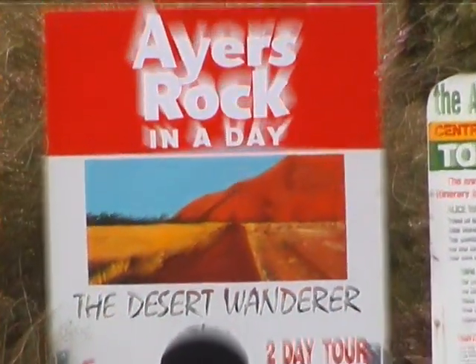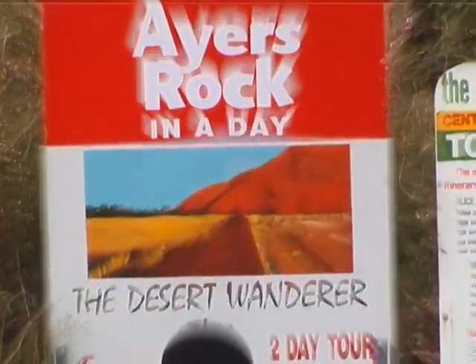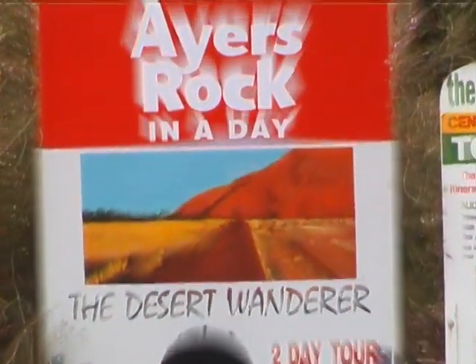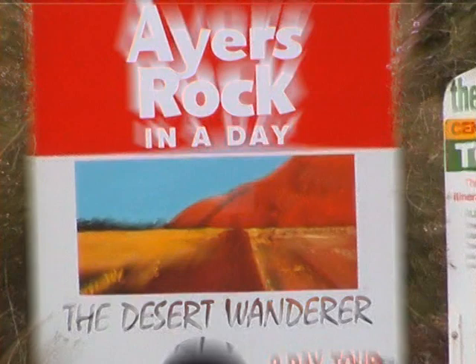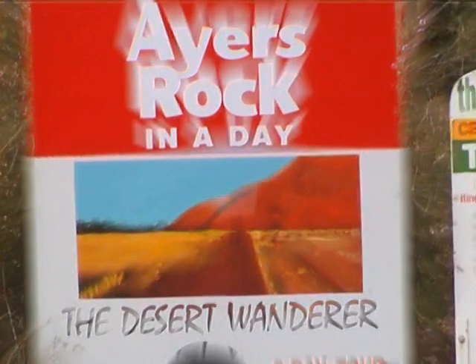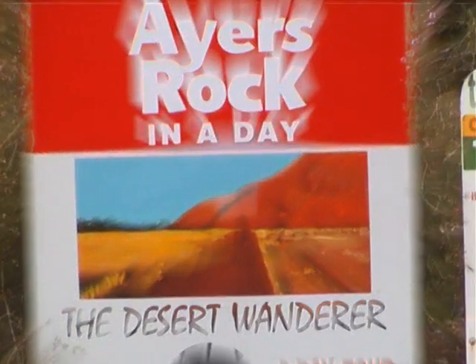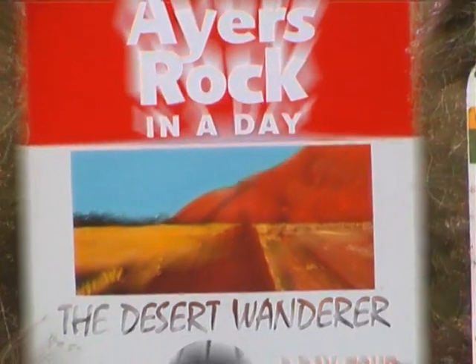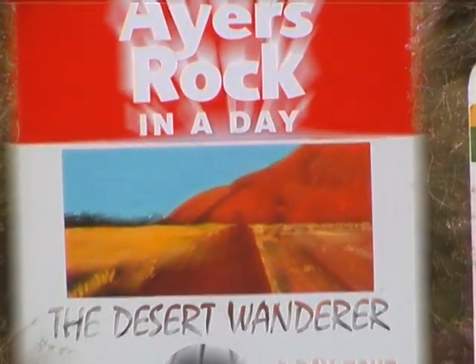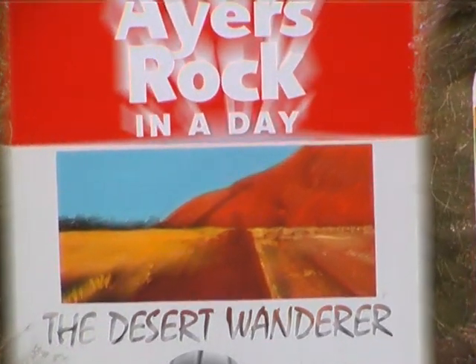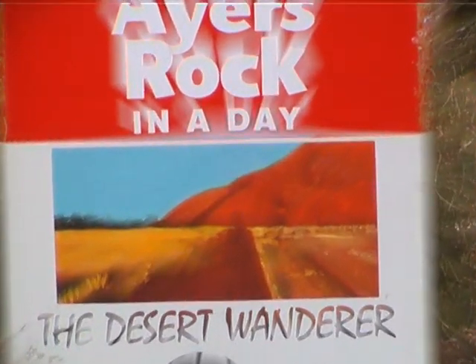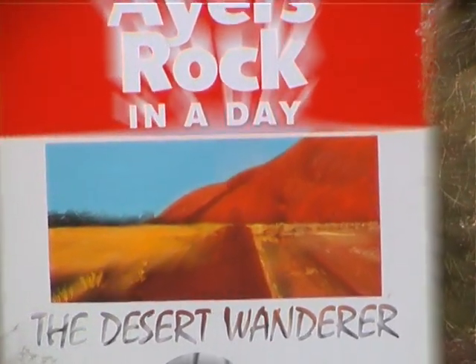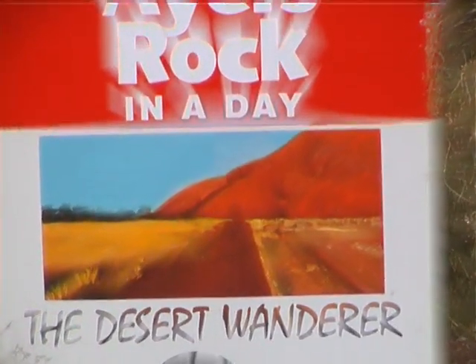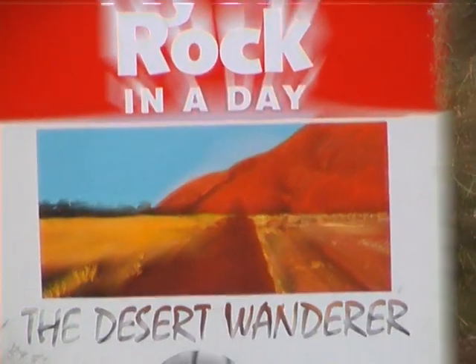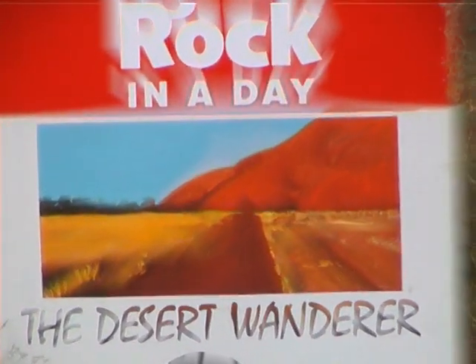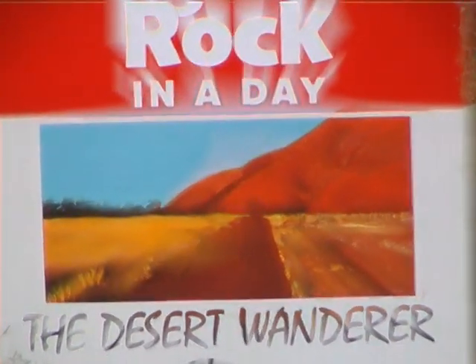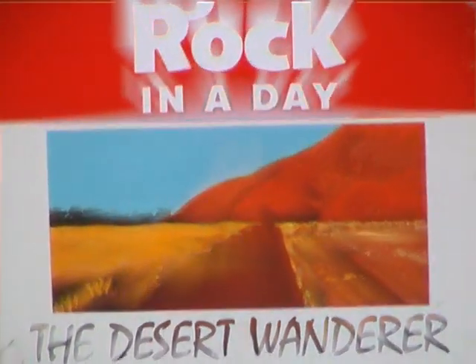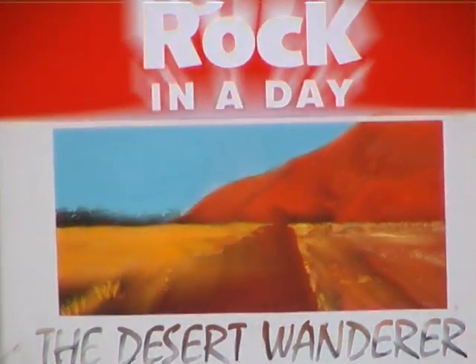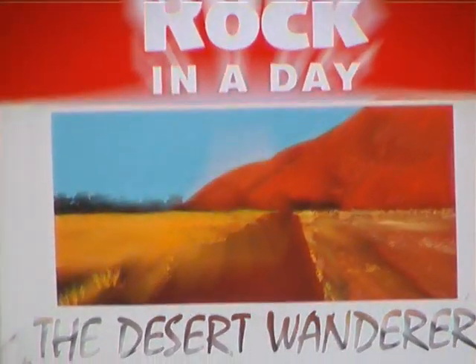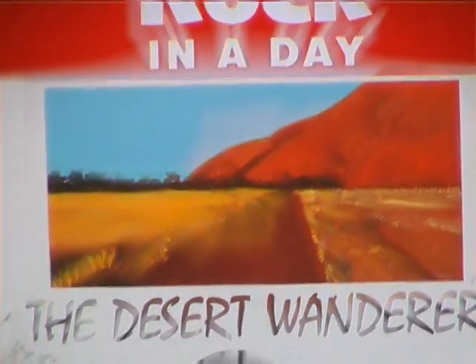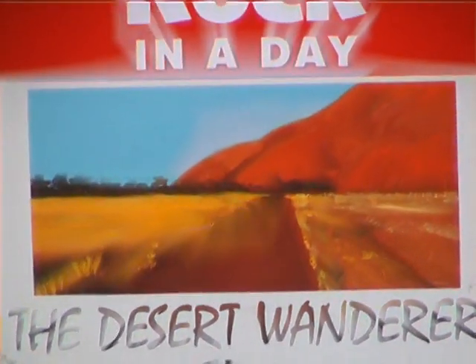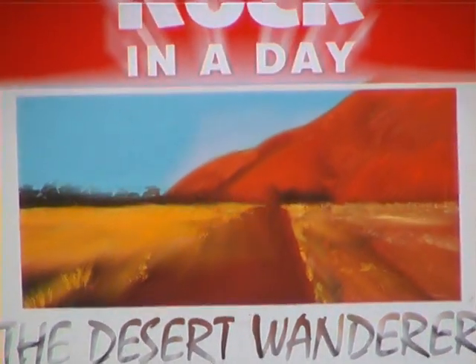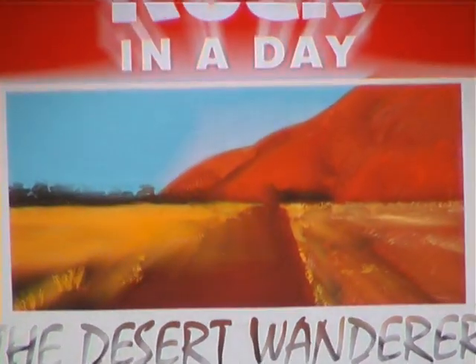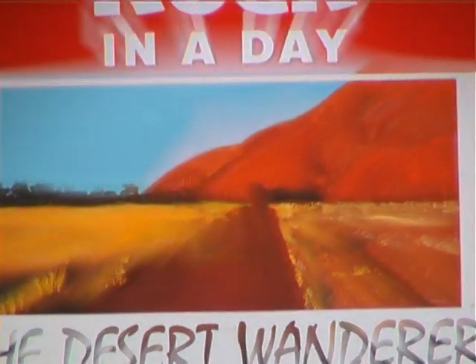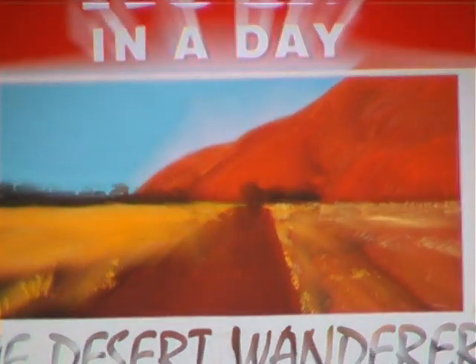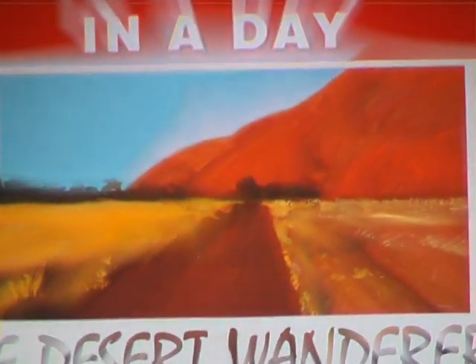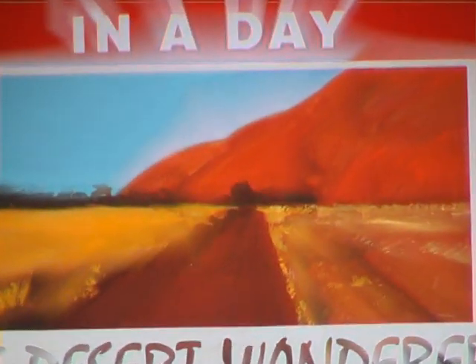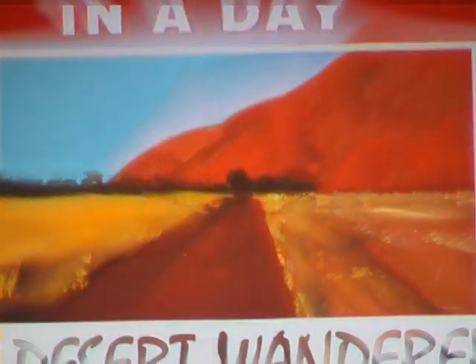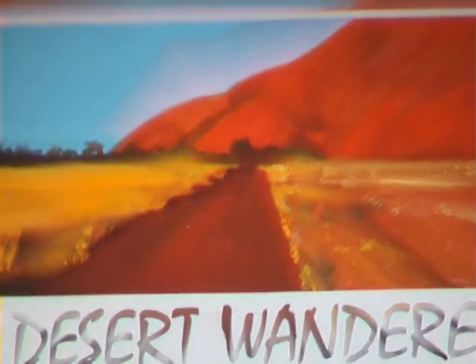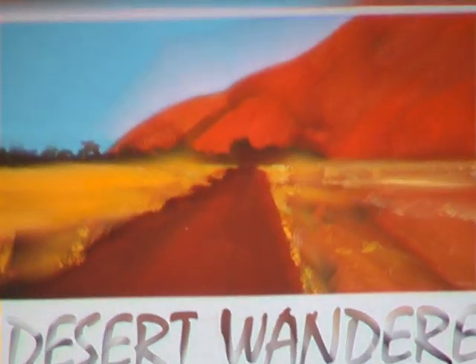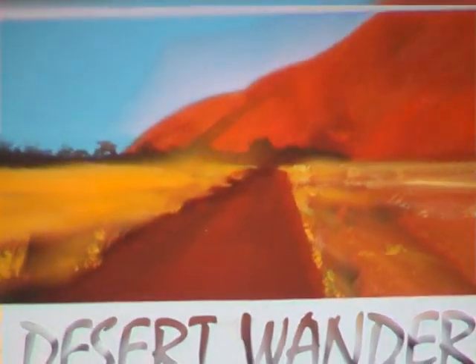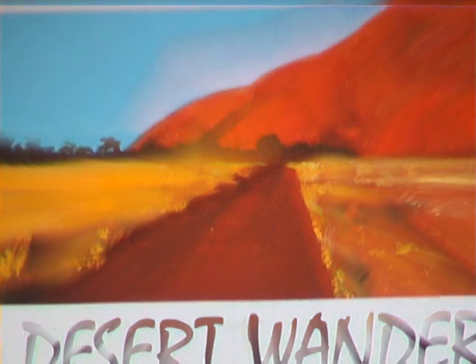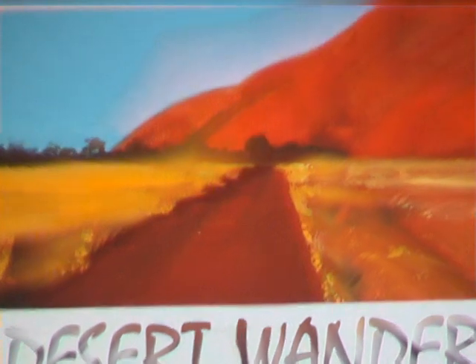Here we are at last — wonderful Alice Springs awaiting us with long-for showers, real beds, and fresh linen.